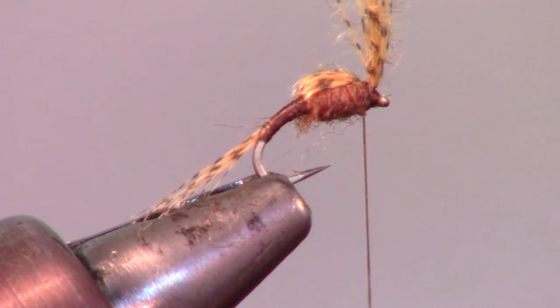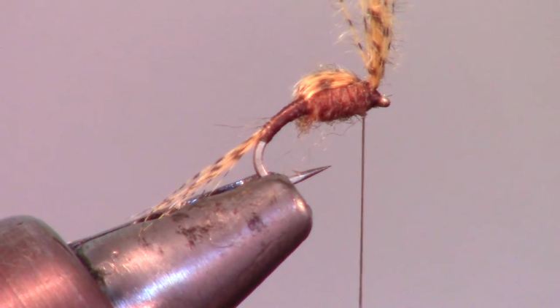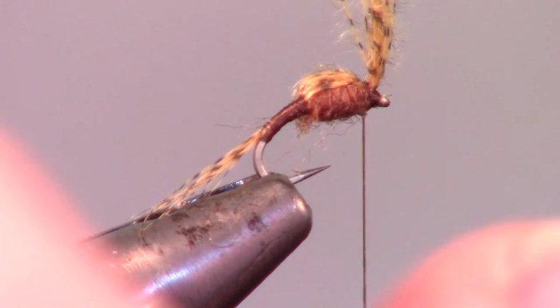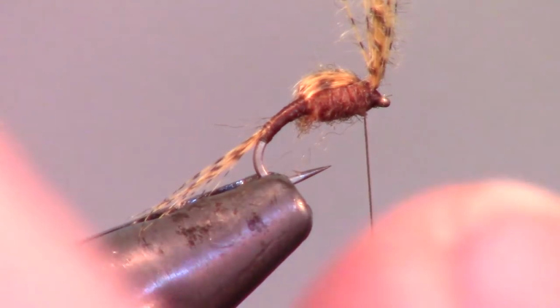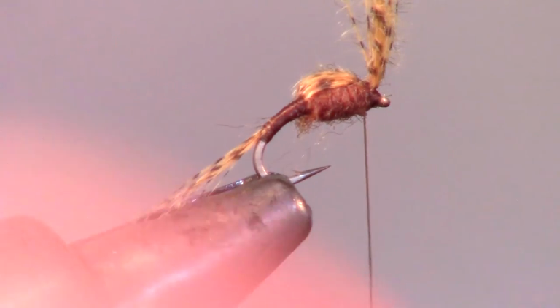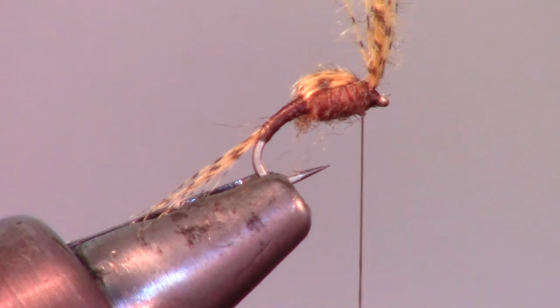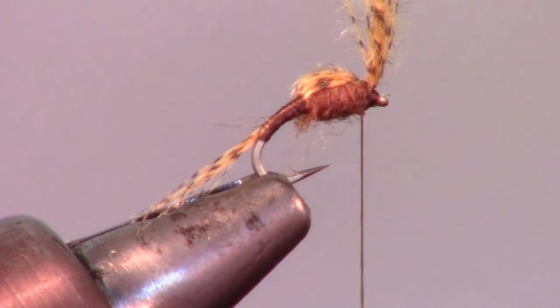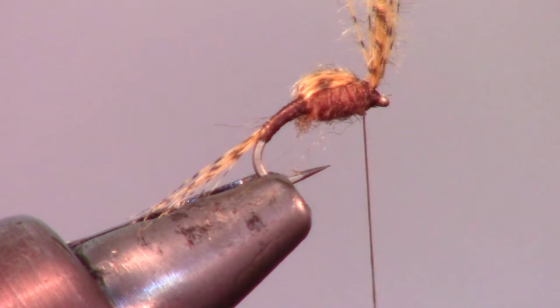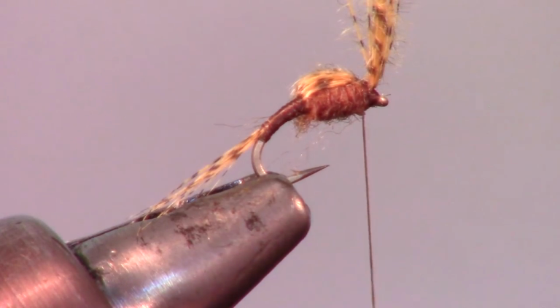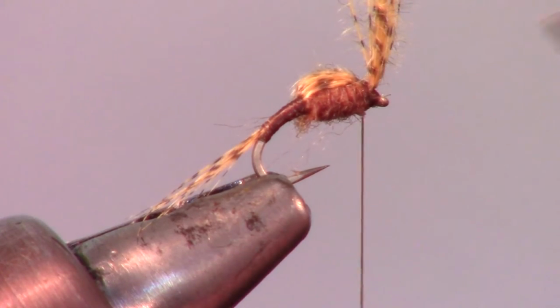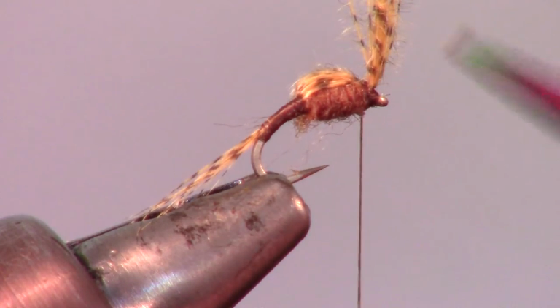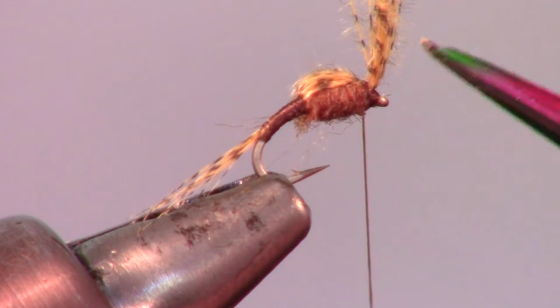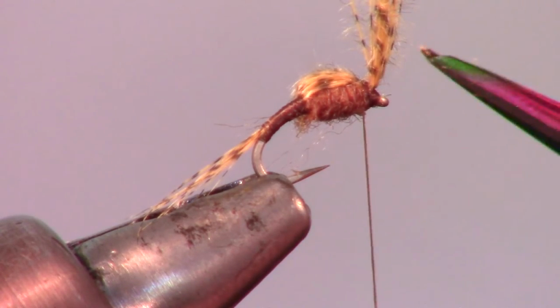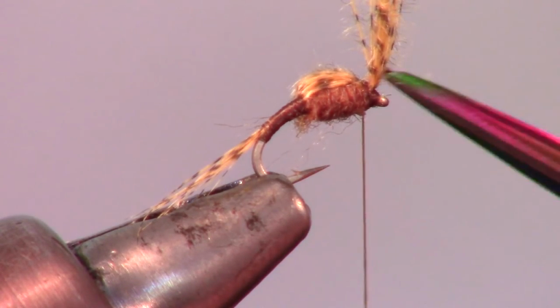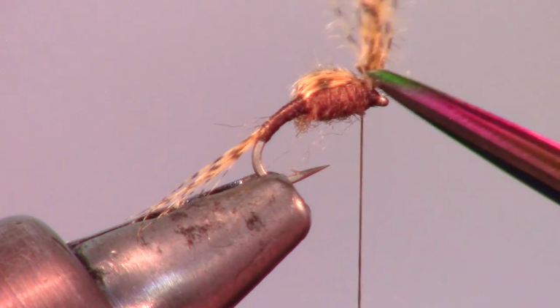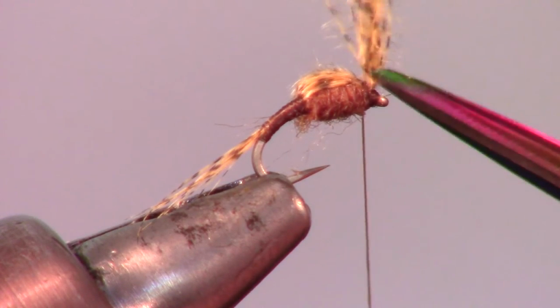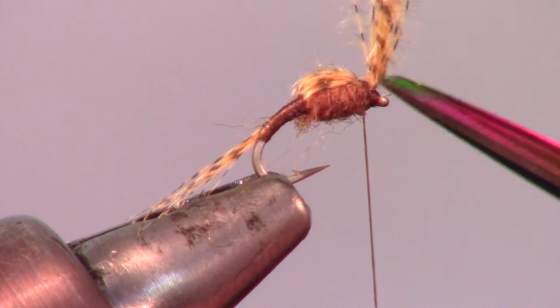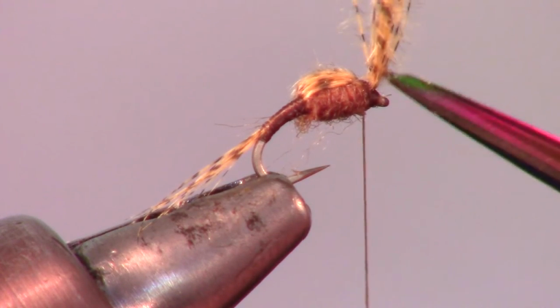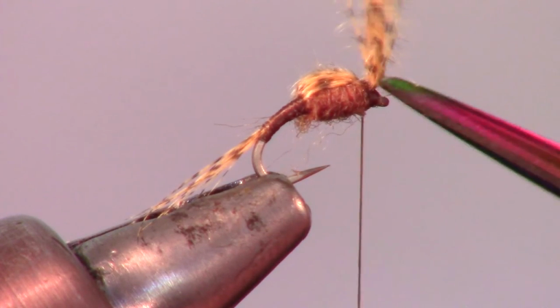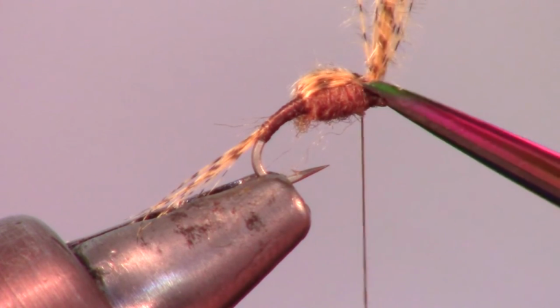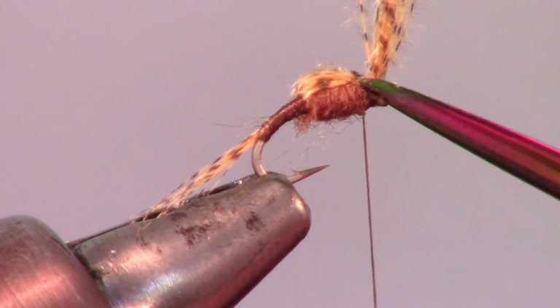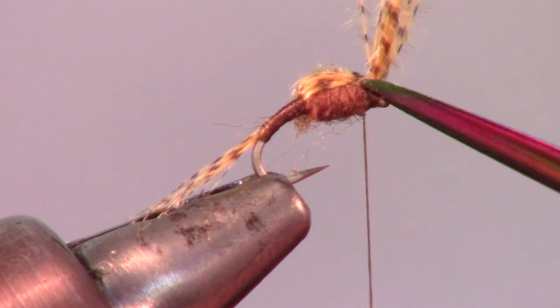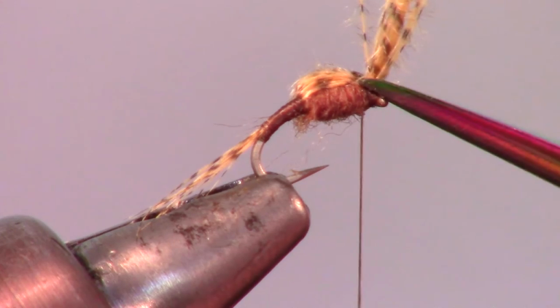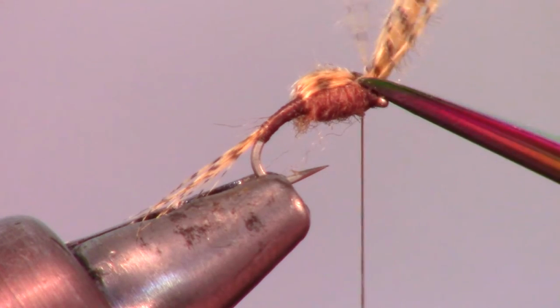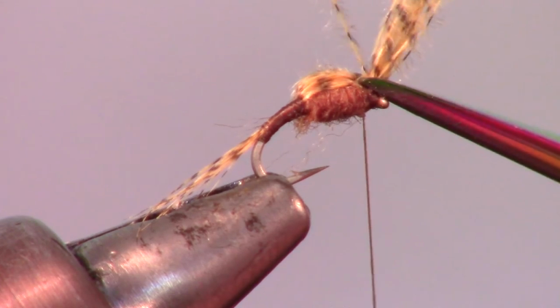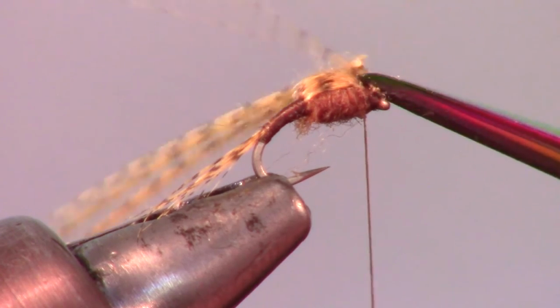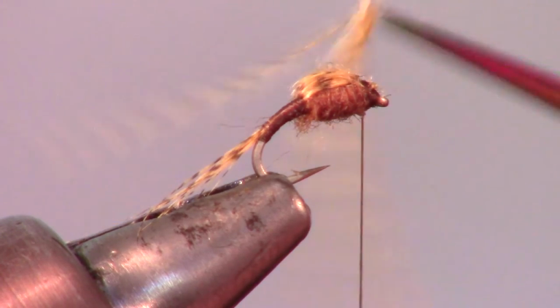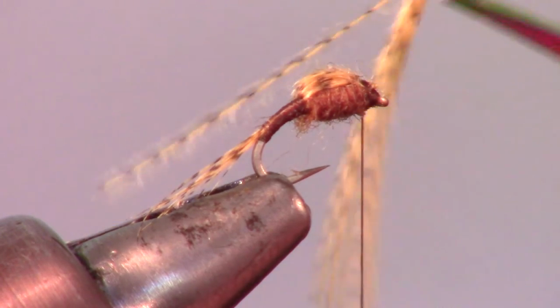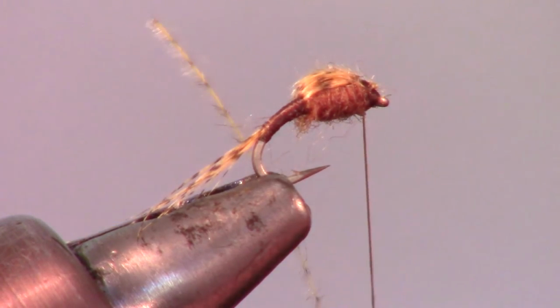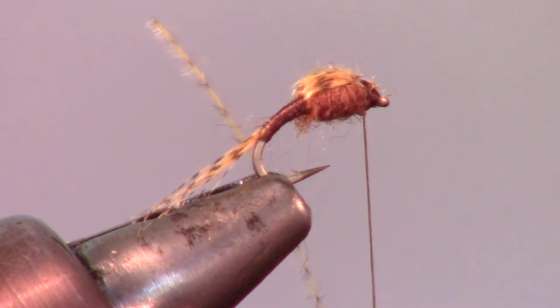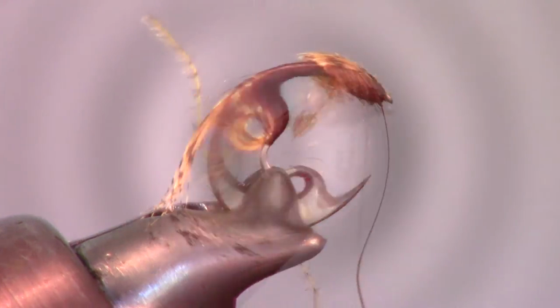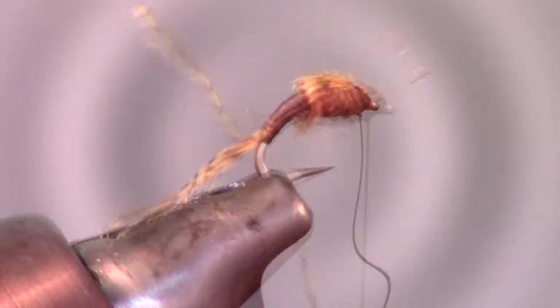When trimming the fibers, make sure they are not sticking over the eye of the hook, but also don't cut too deep.